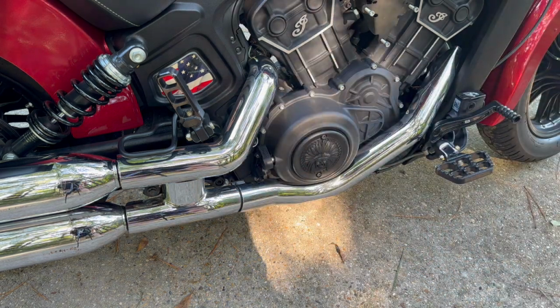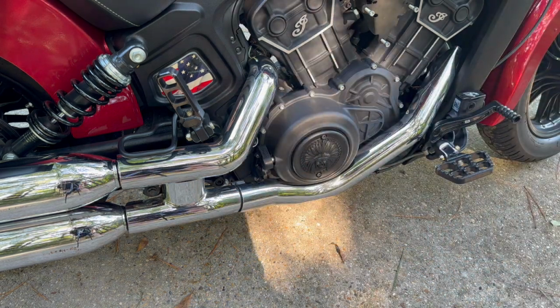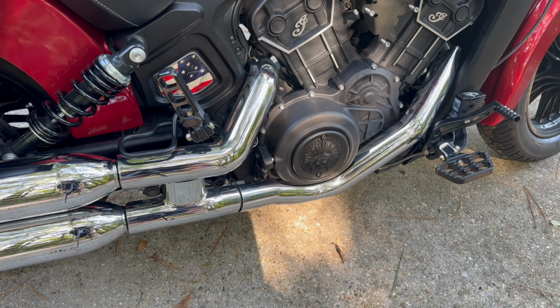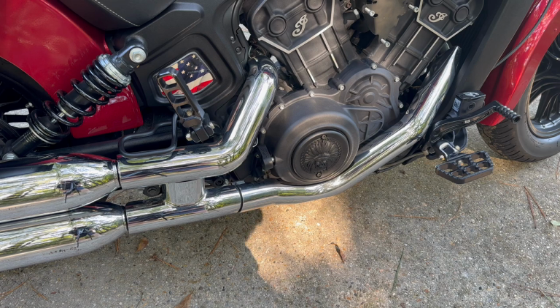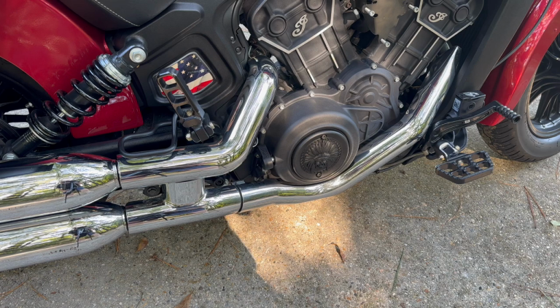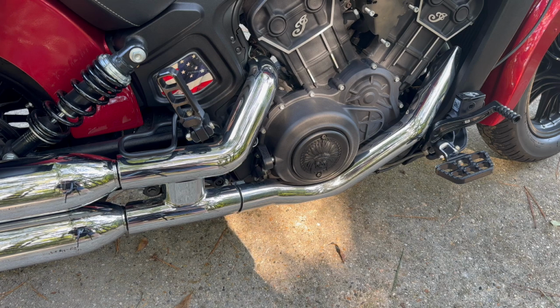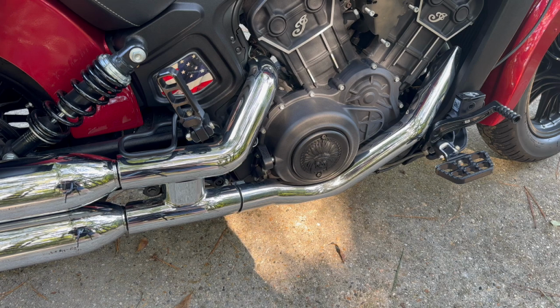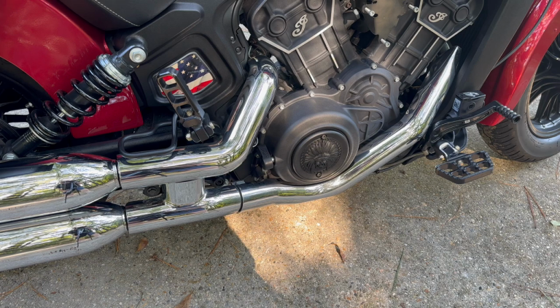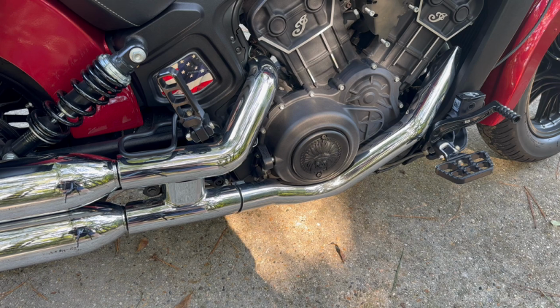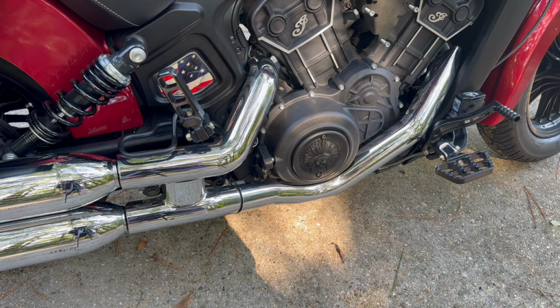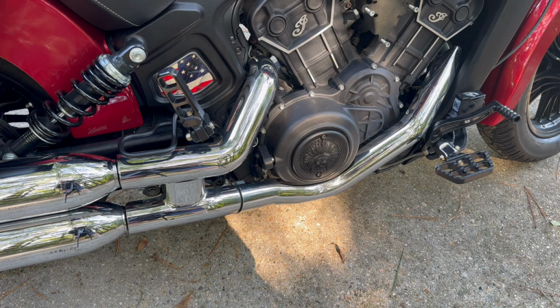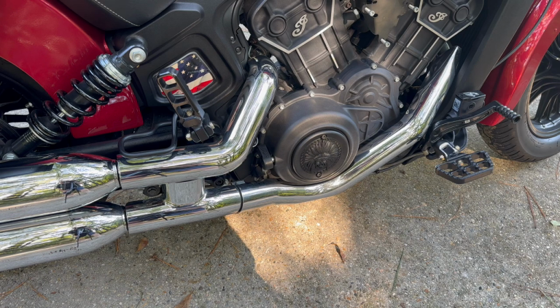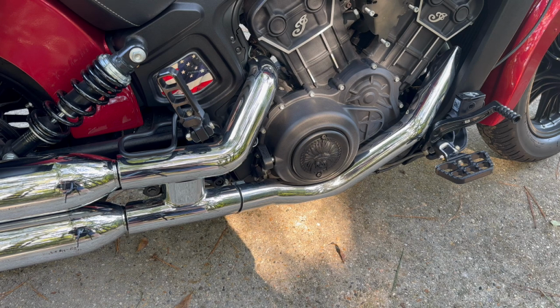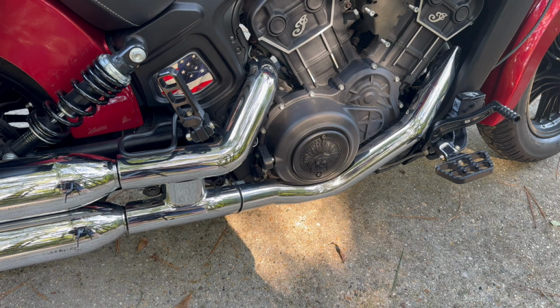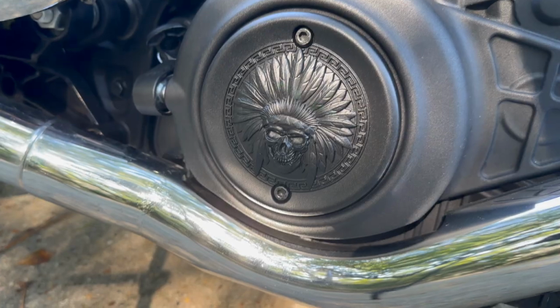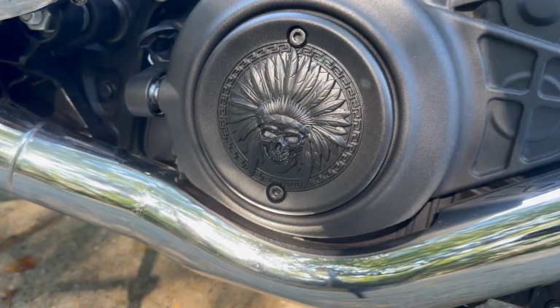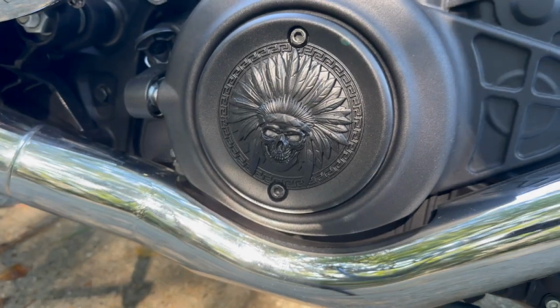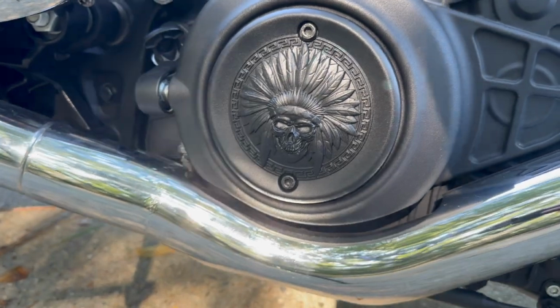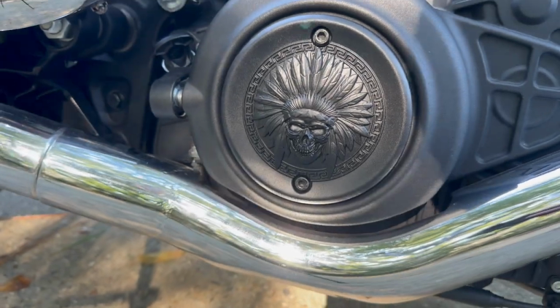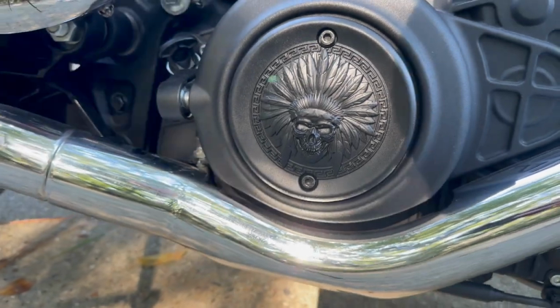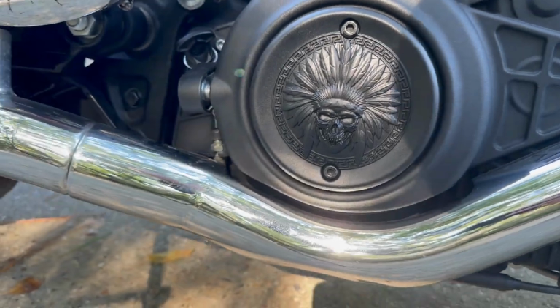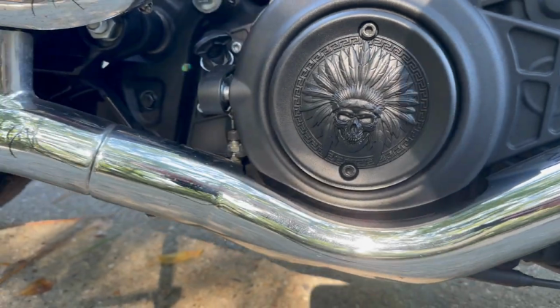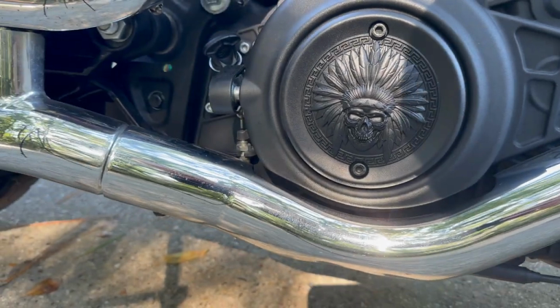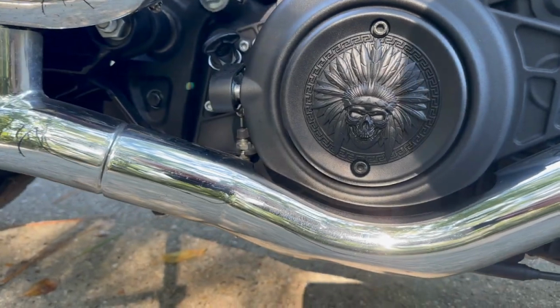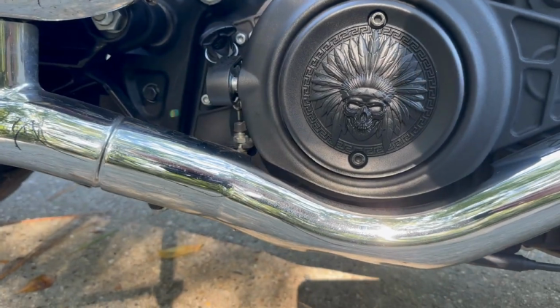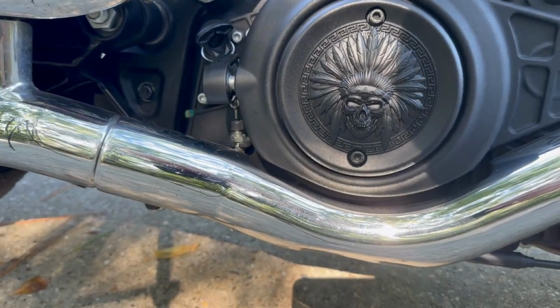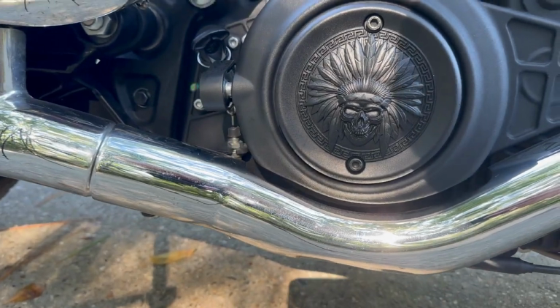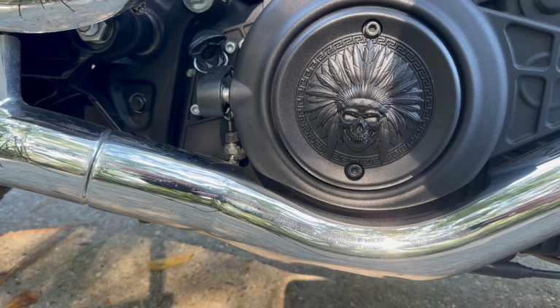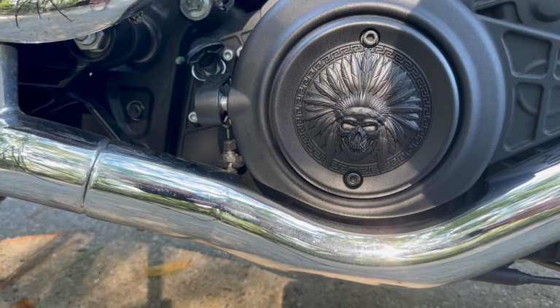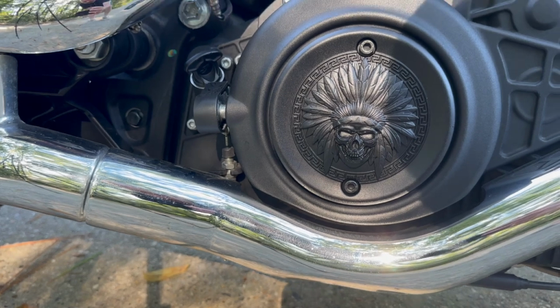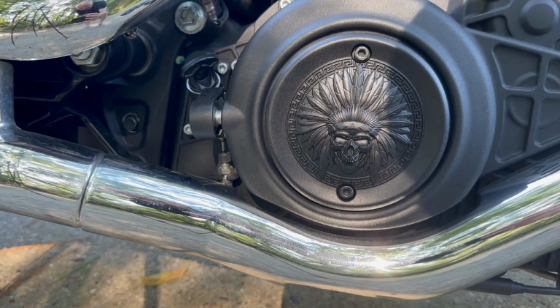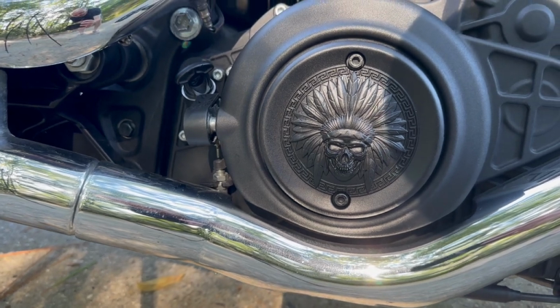That's it. Let me give you a little close-up. Look at the quality of that — look how awesome that looks.